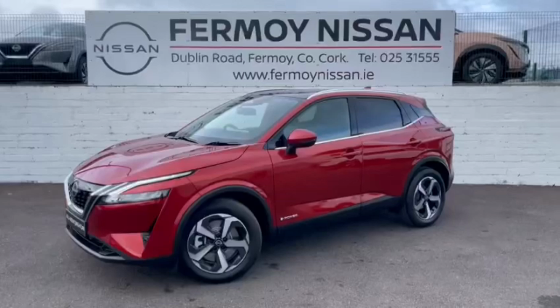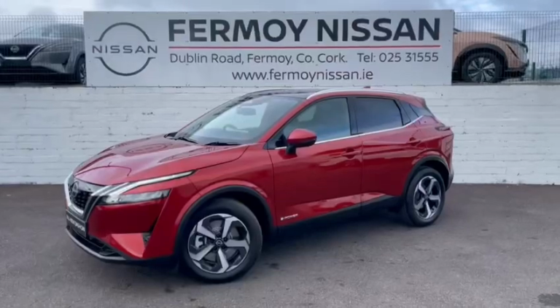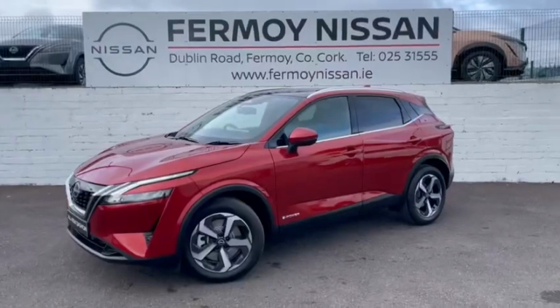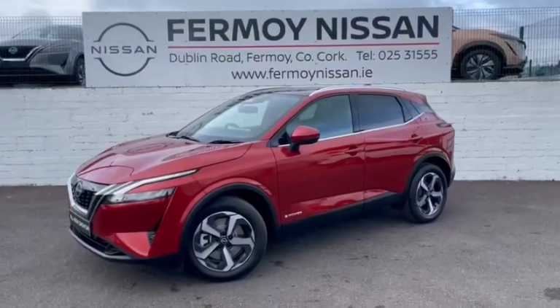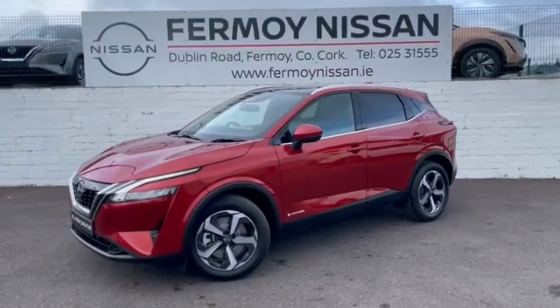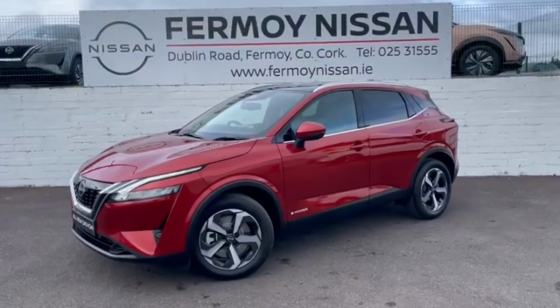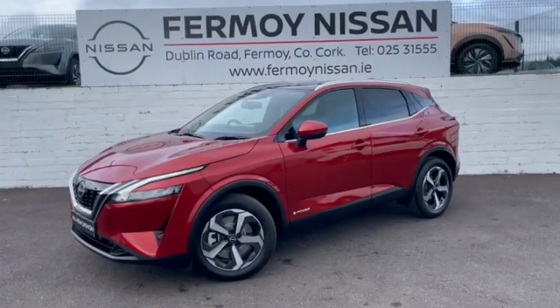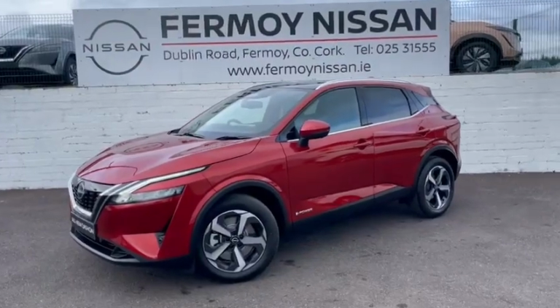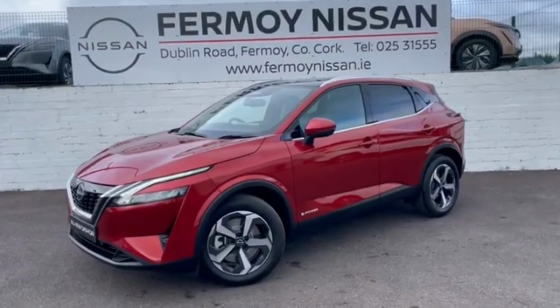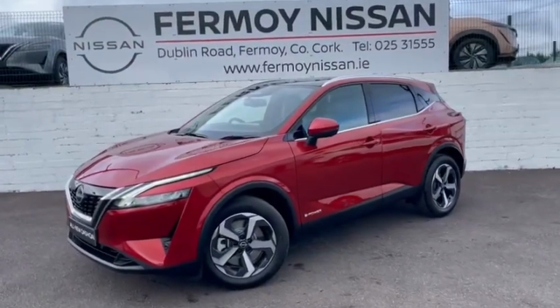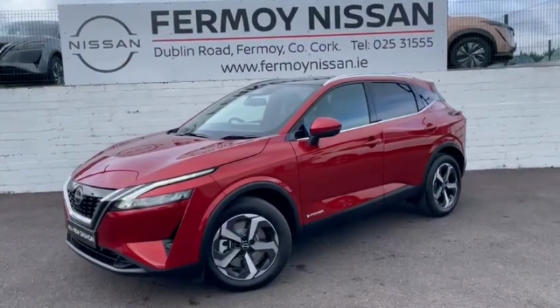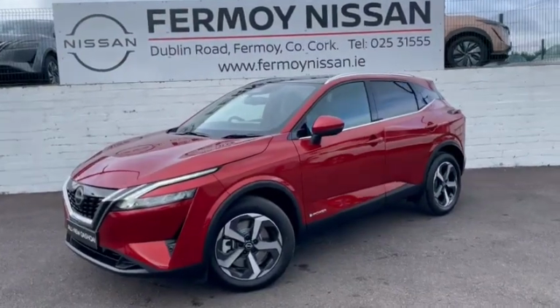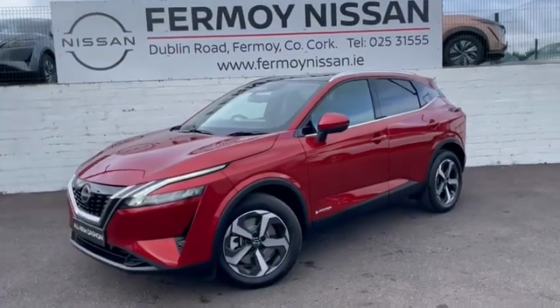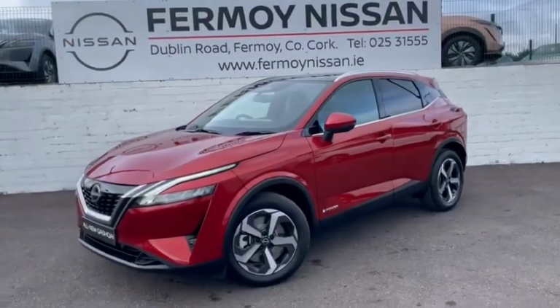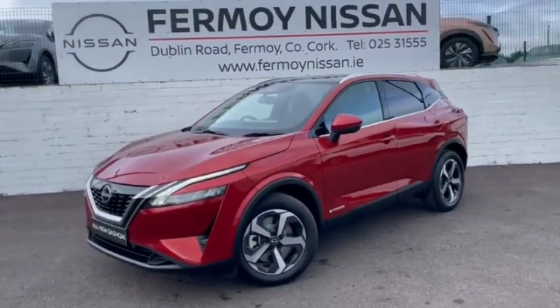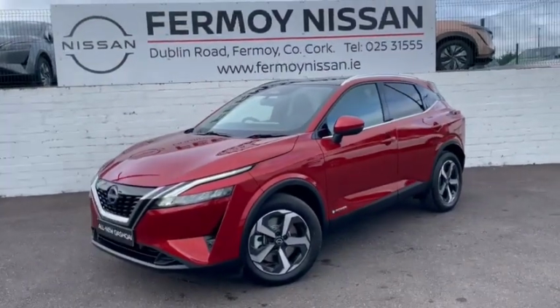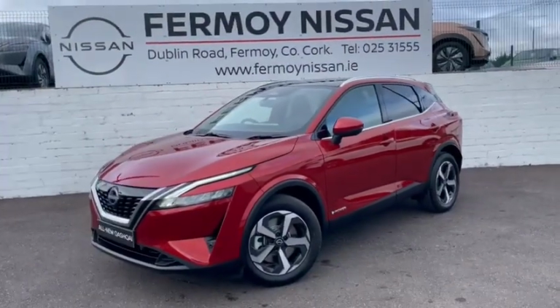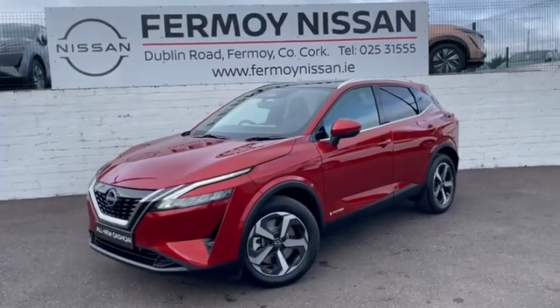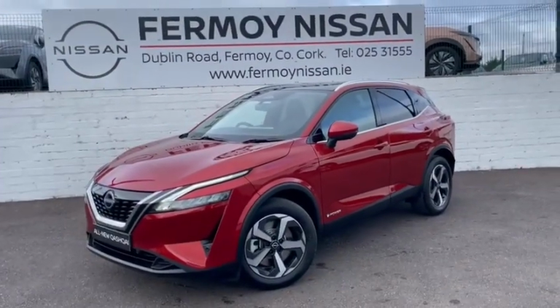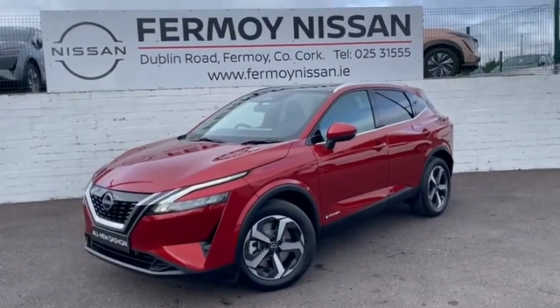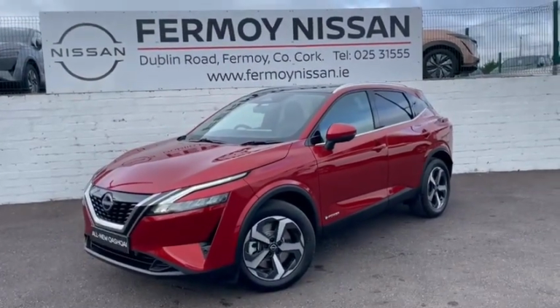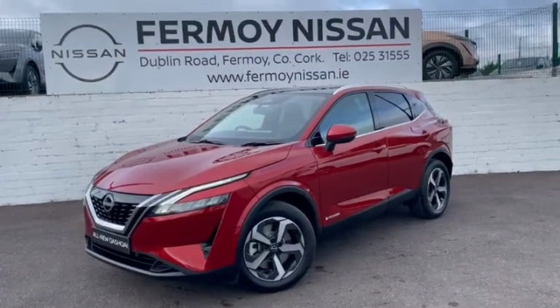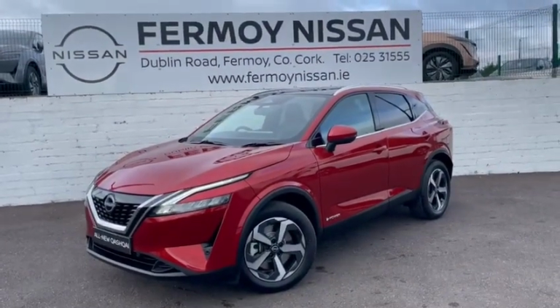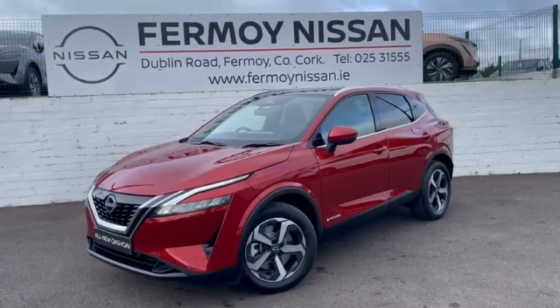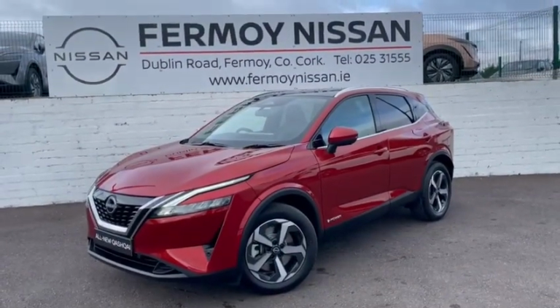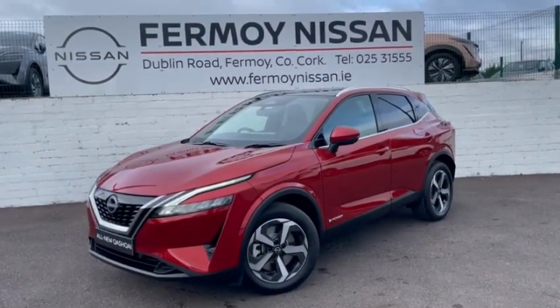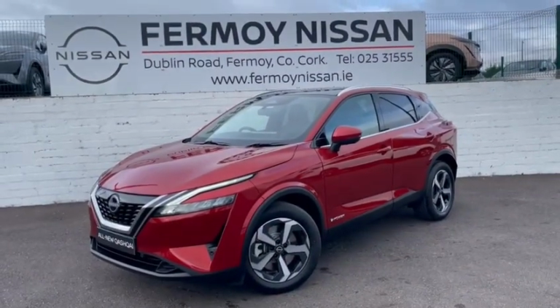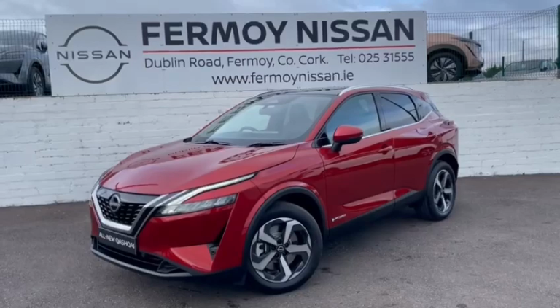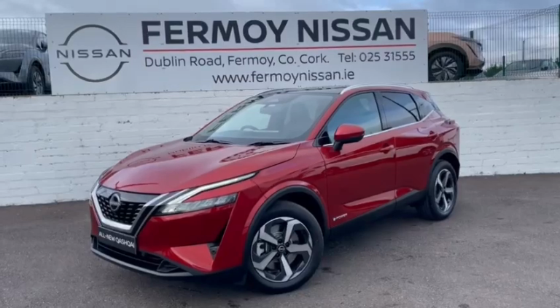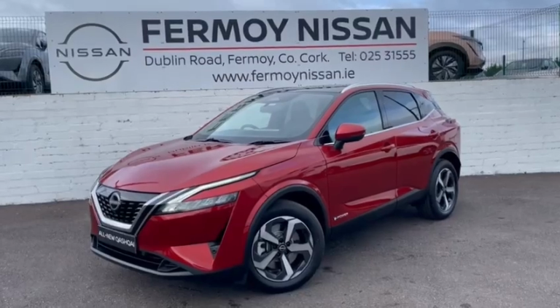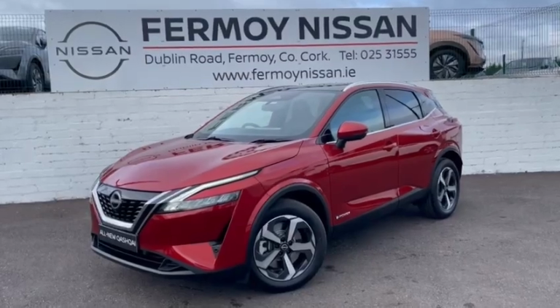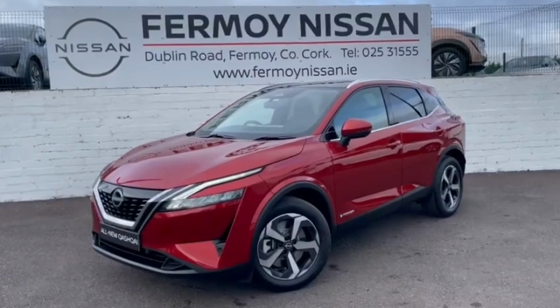Hi, welcome to From My Nissan. Stunning car in stock. This is a Nissan Qashqai E-Power, very high spec model, SV Premium.